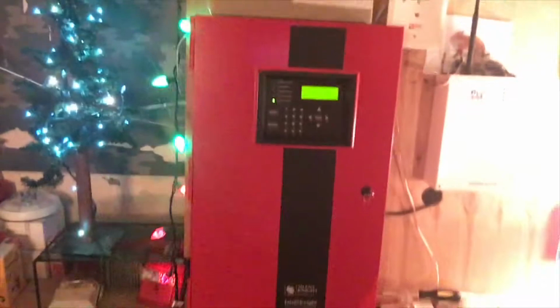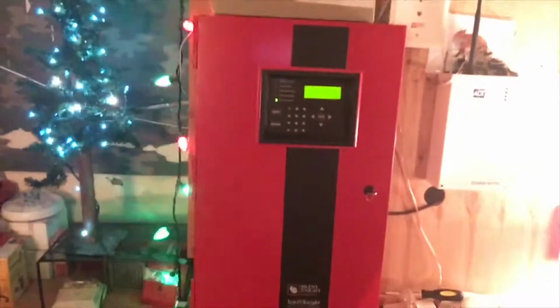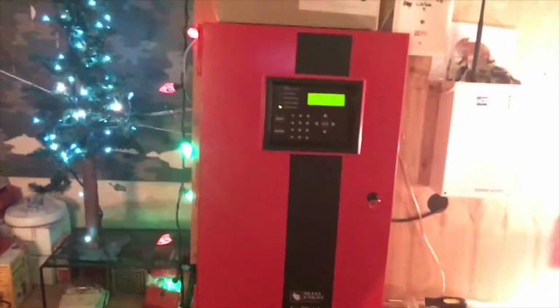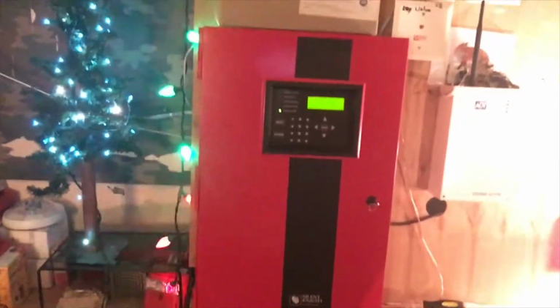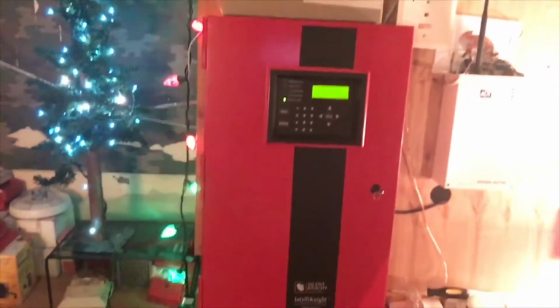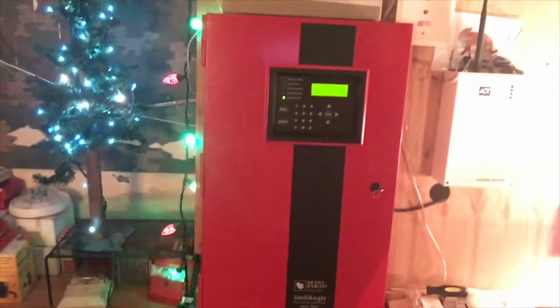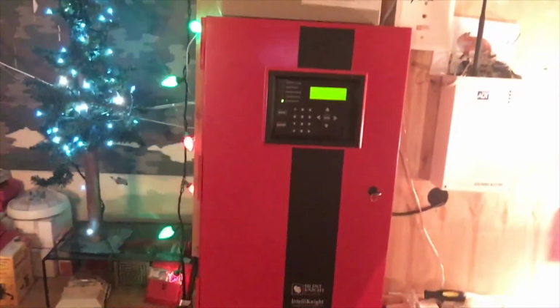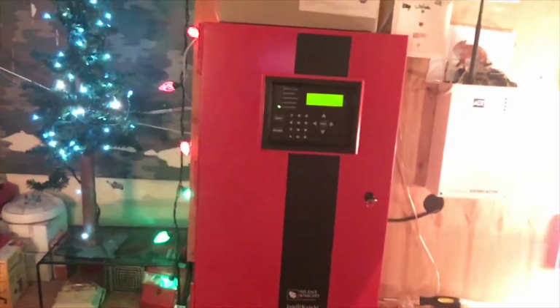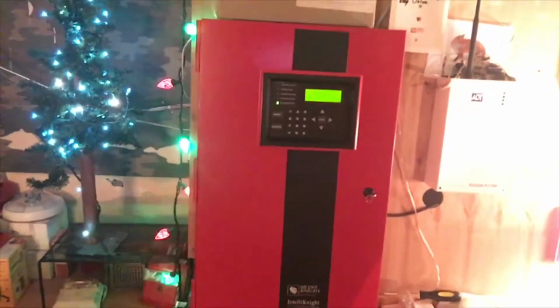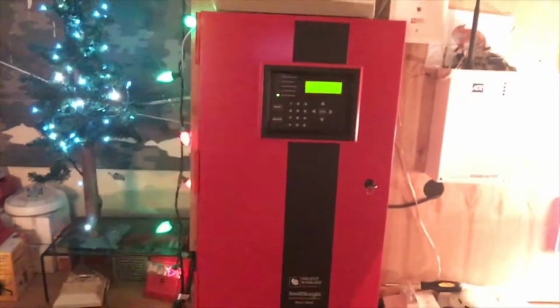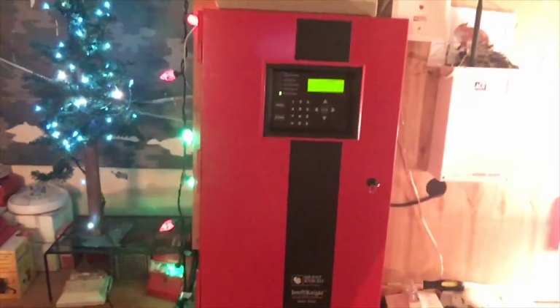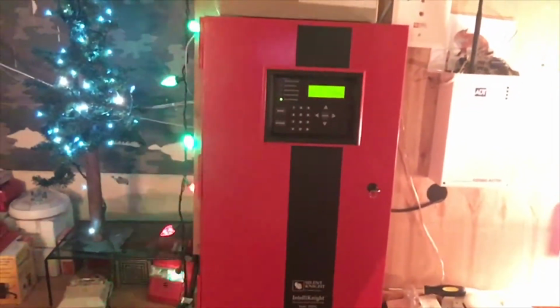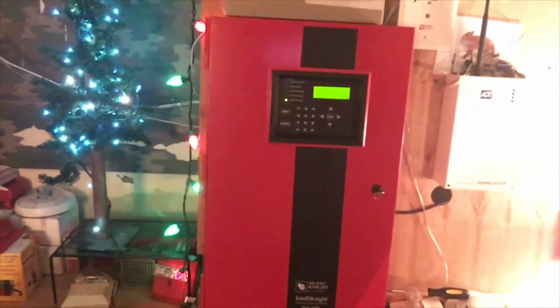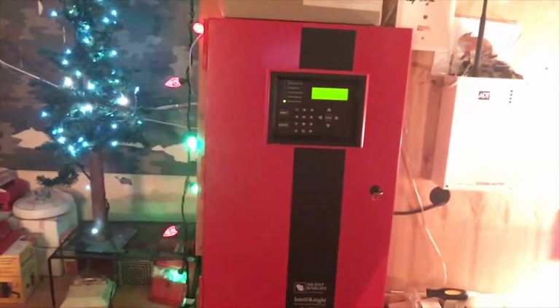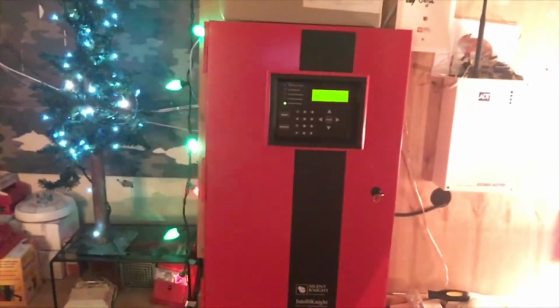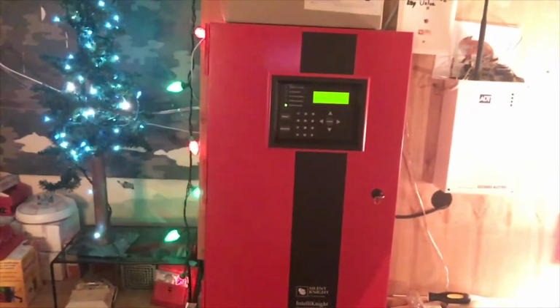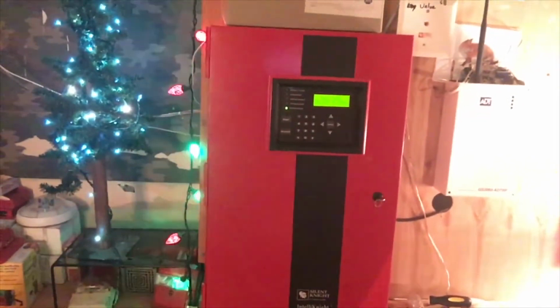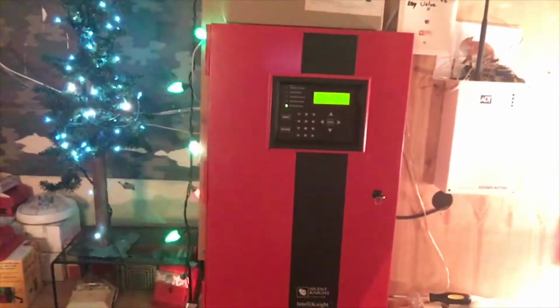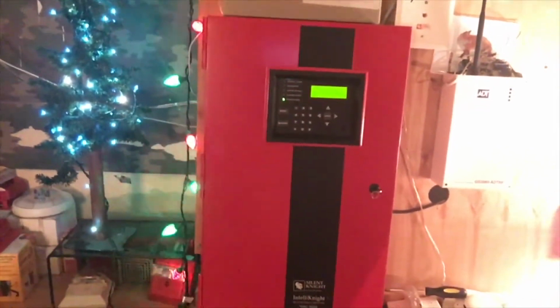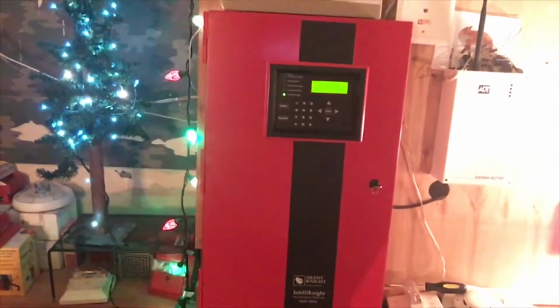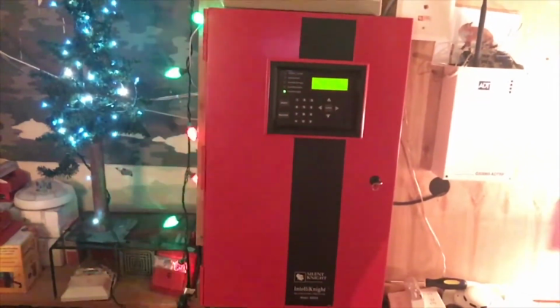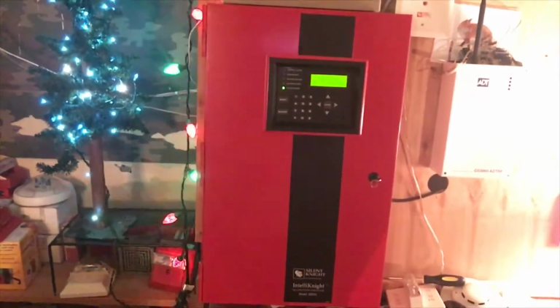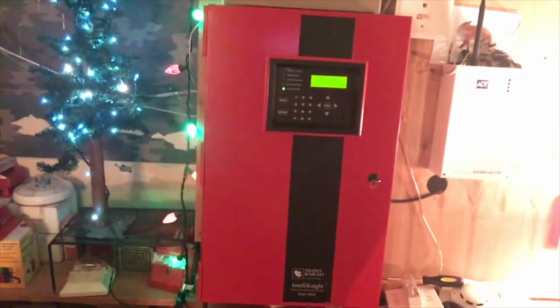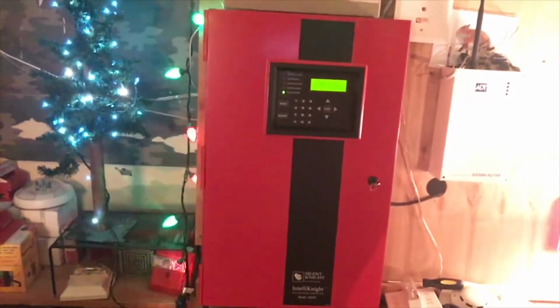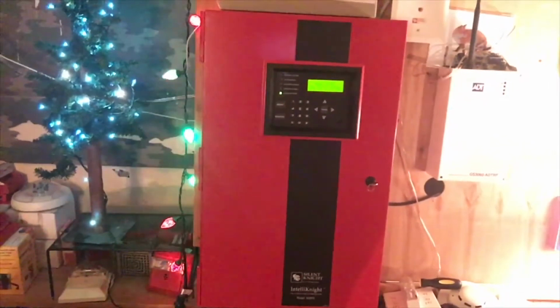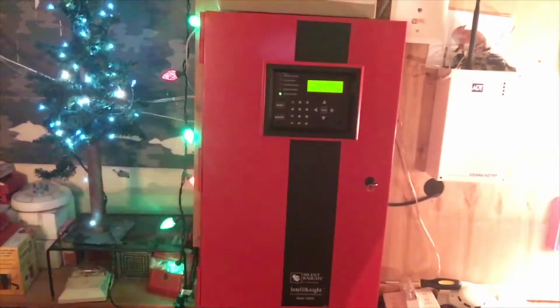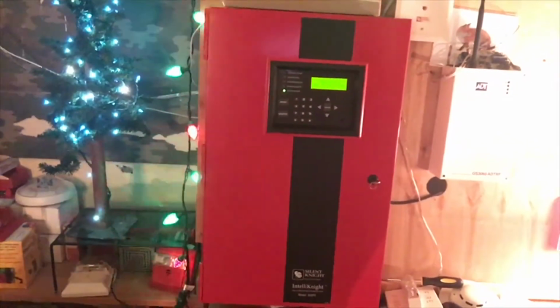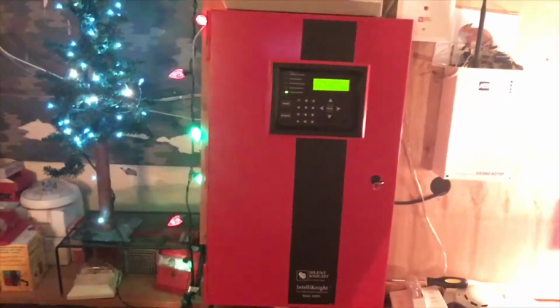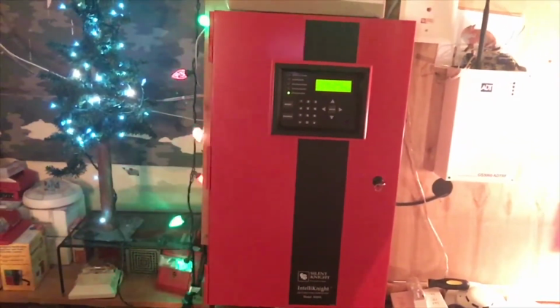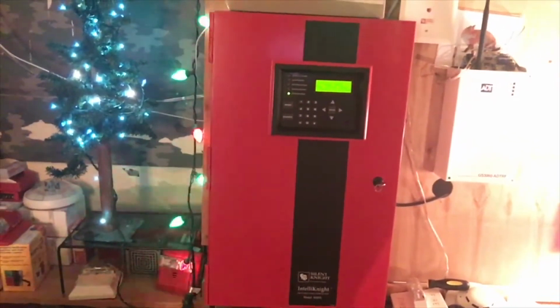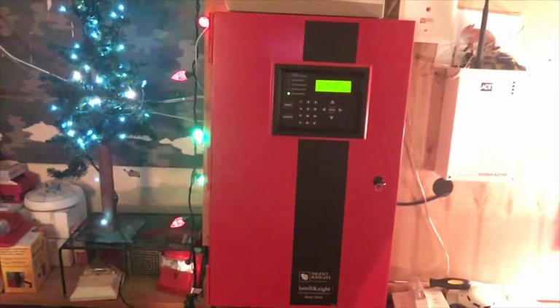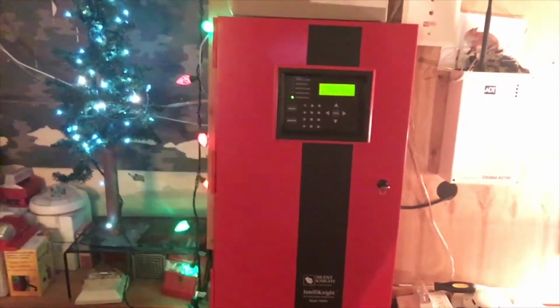What's up guys, I'm FireAlarm9200 and this is System Test 43.